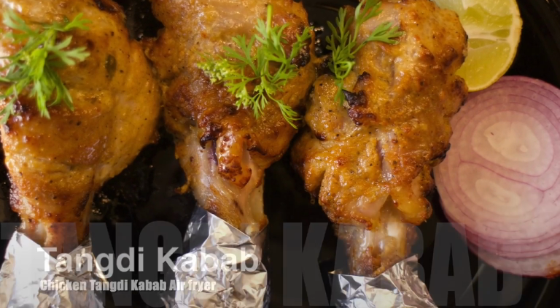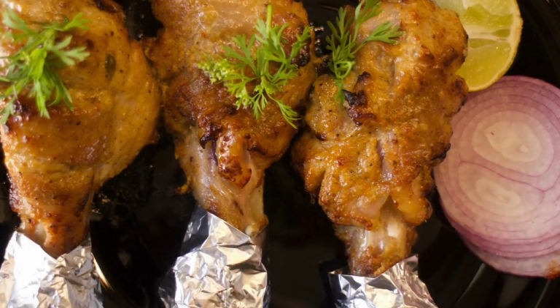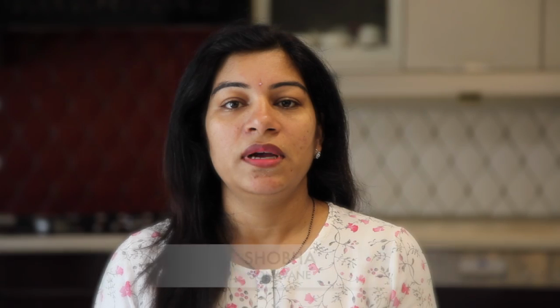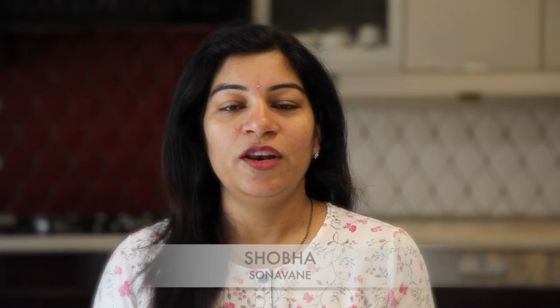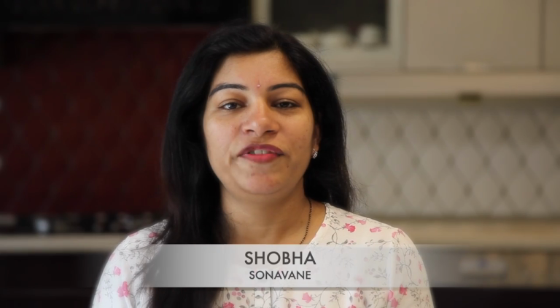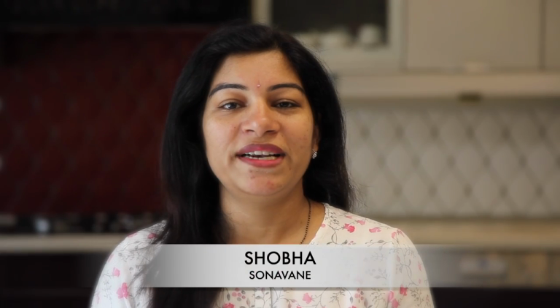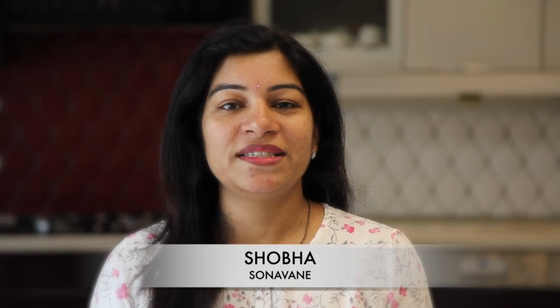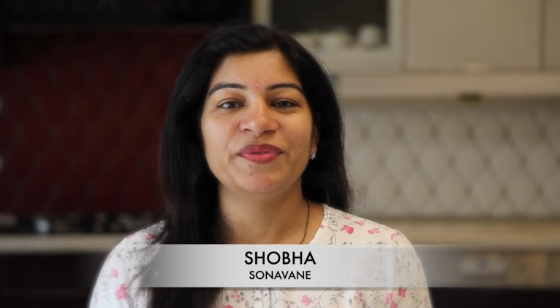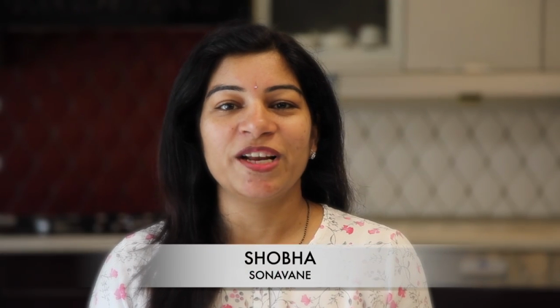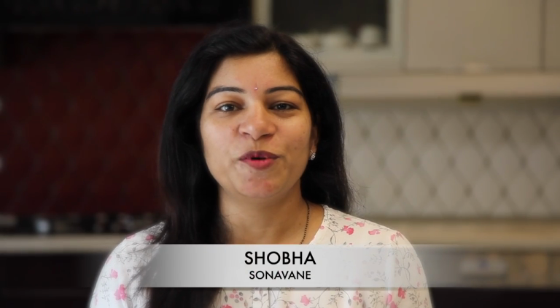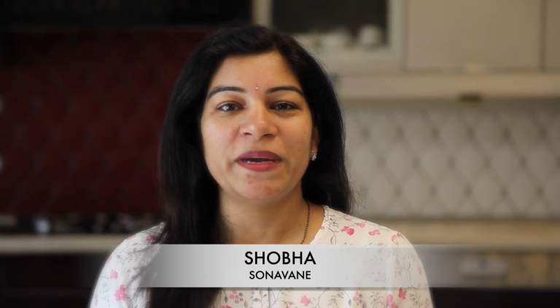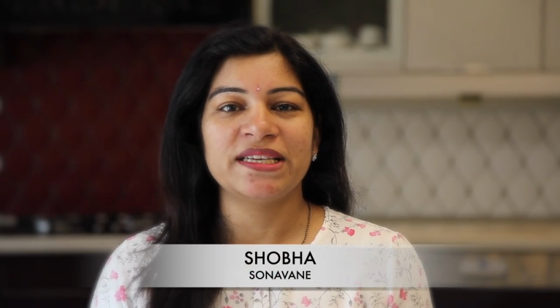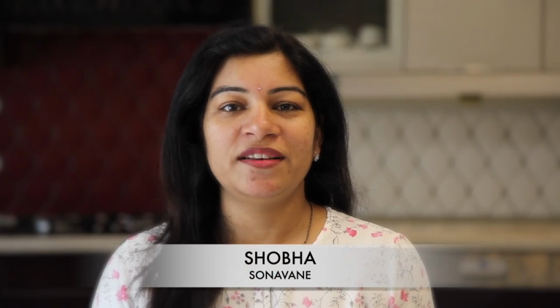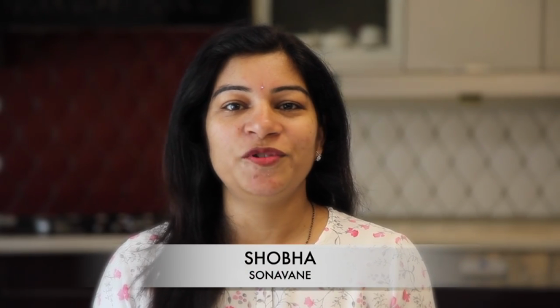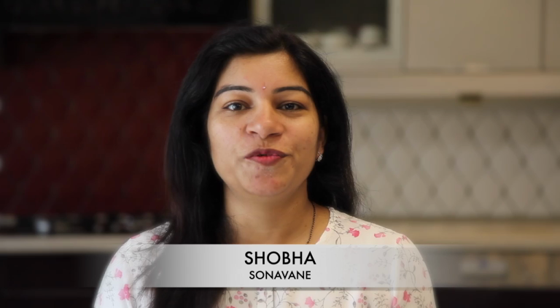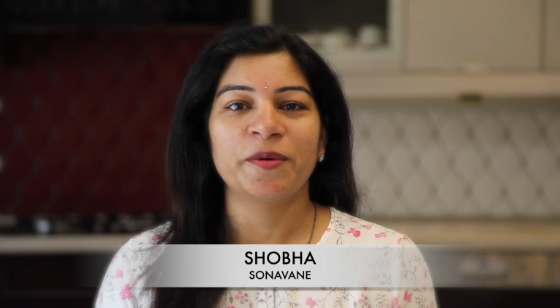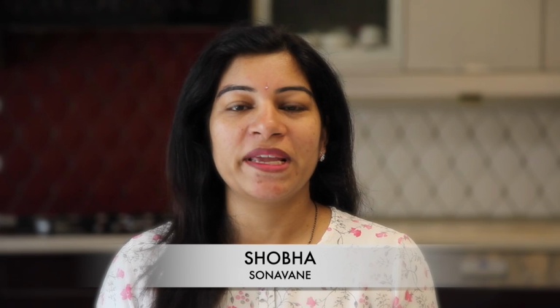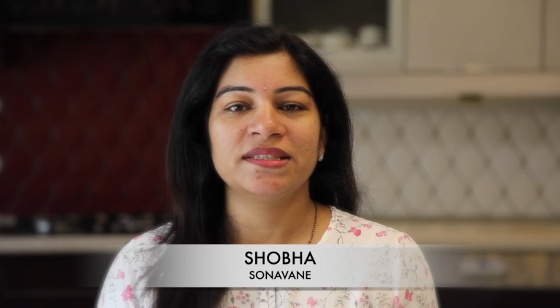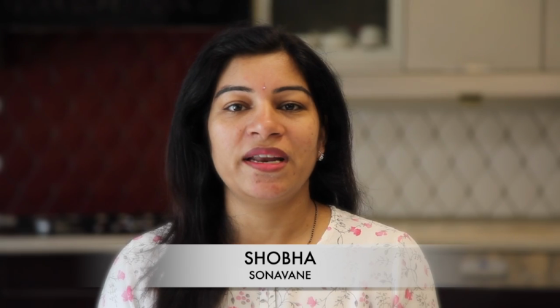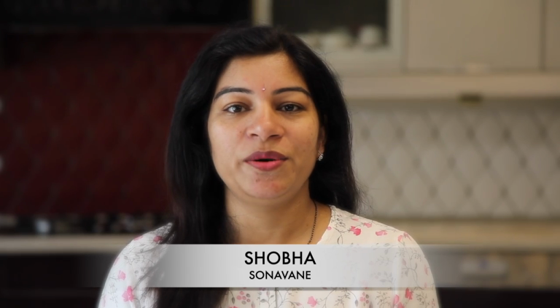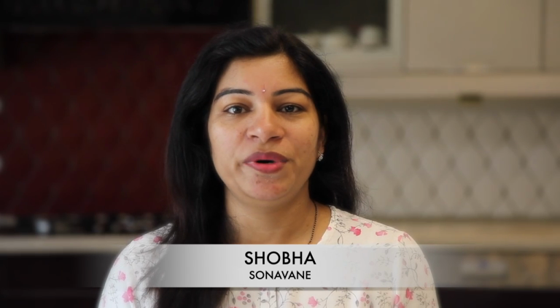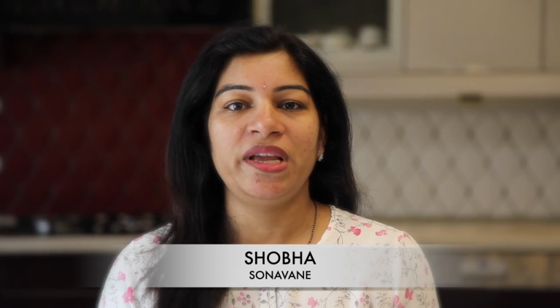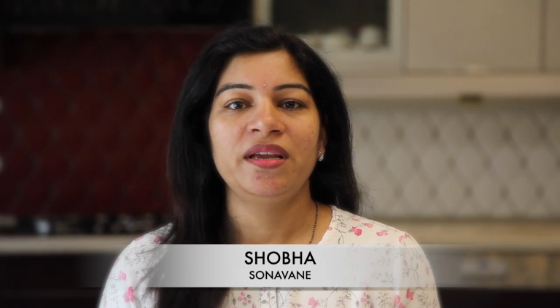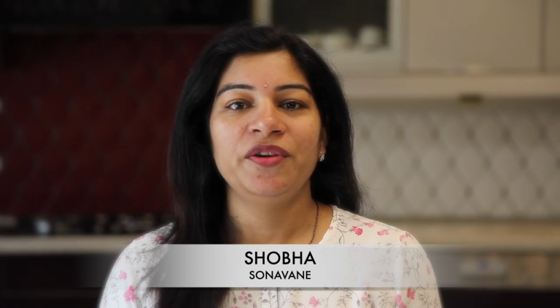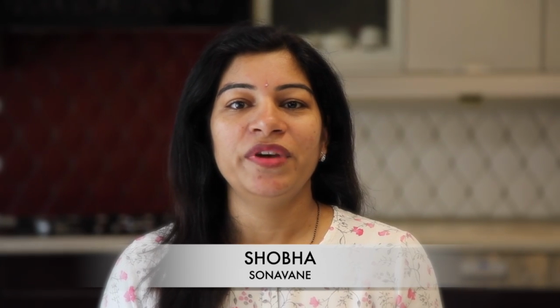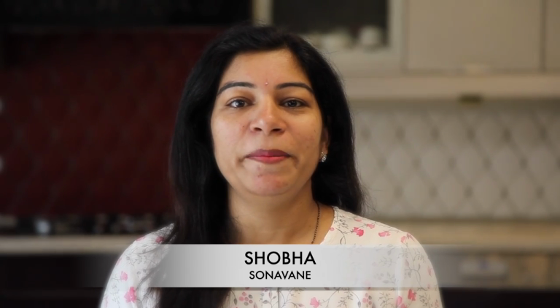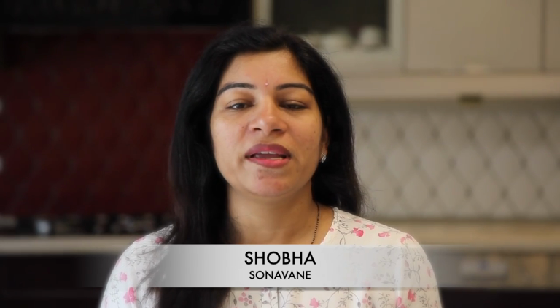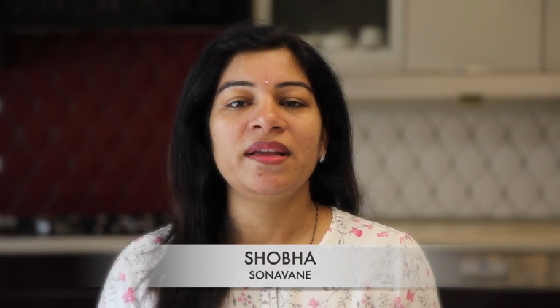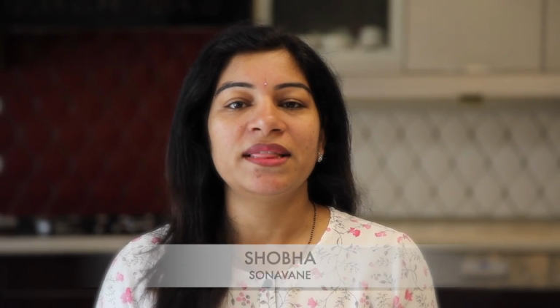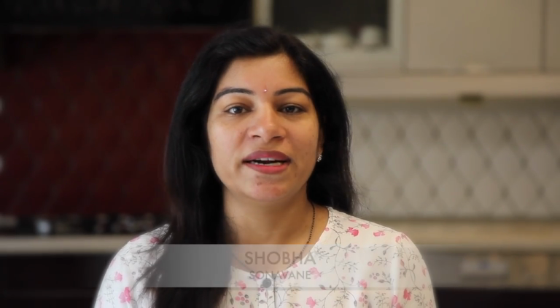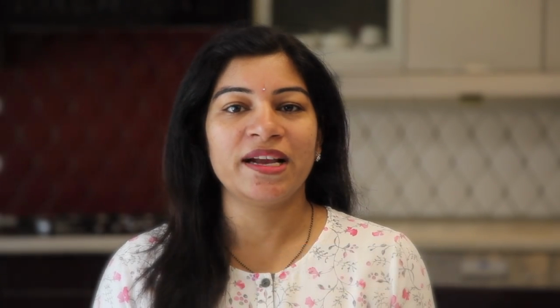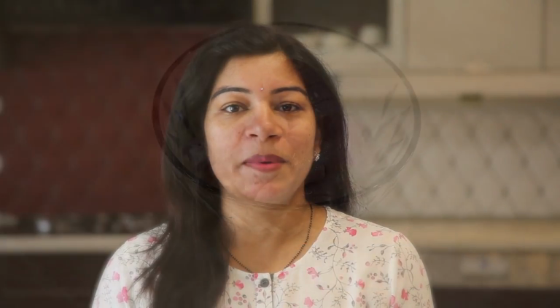Hello friends, welcome to my channel Food for My Kitchen. Today we are making tangdi kebab.